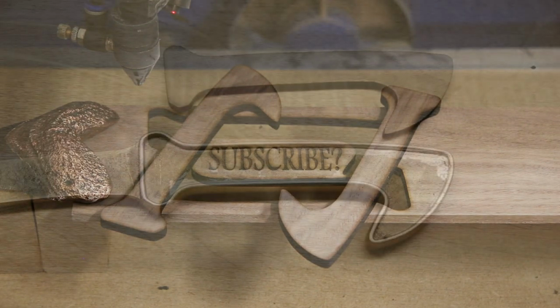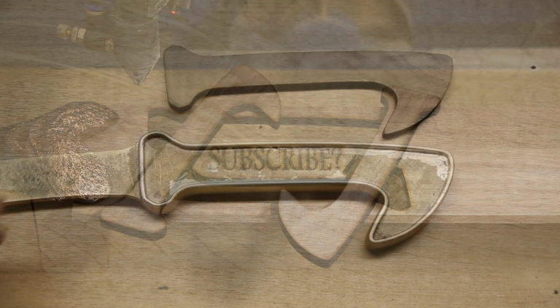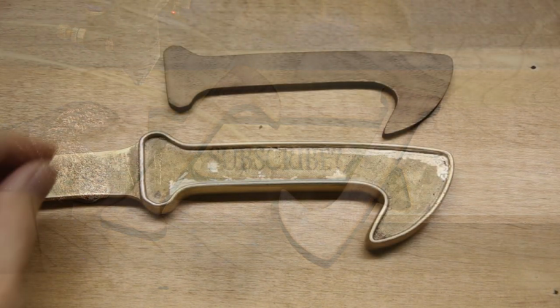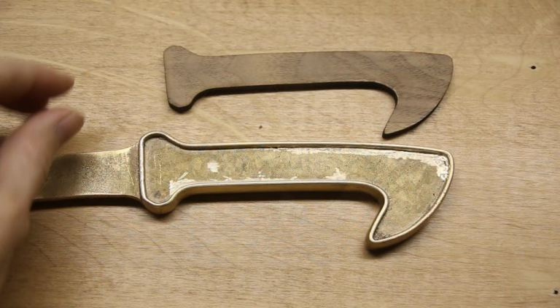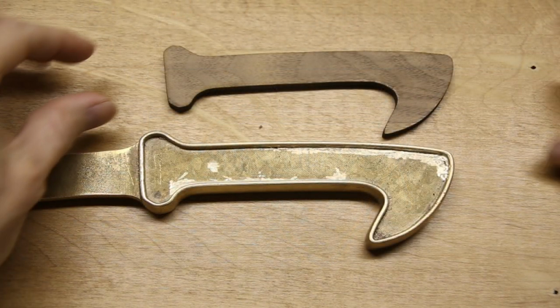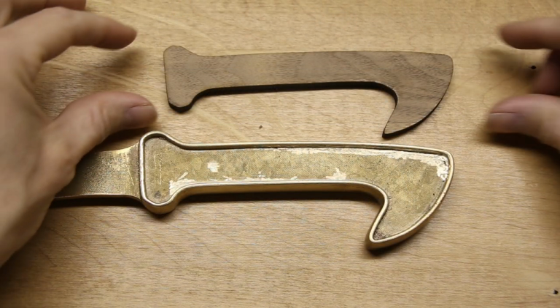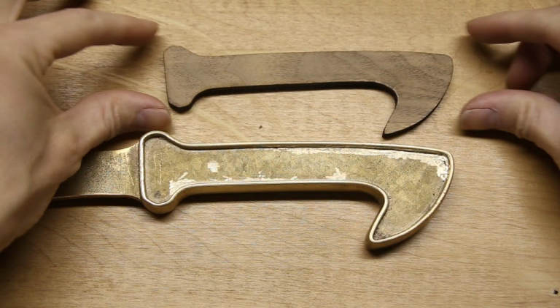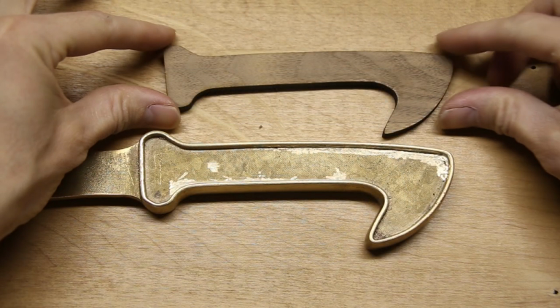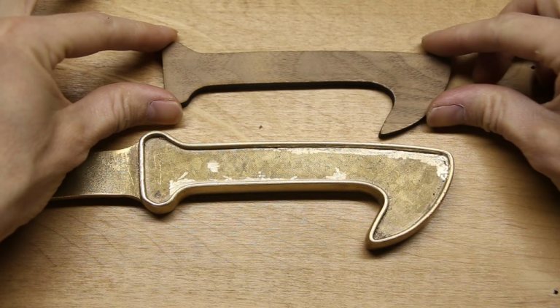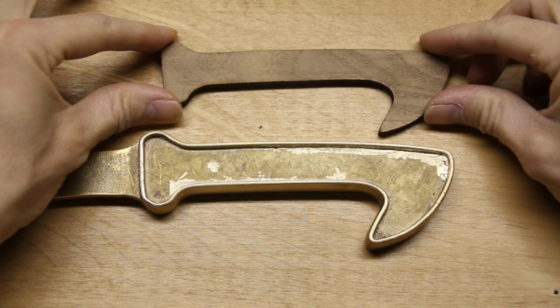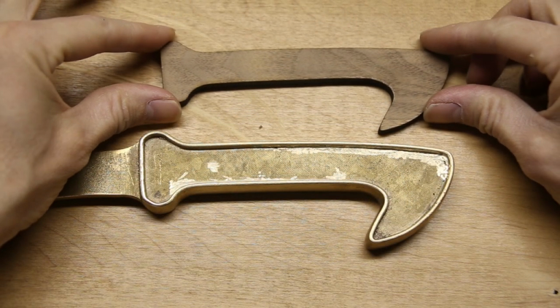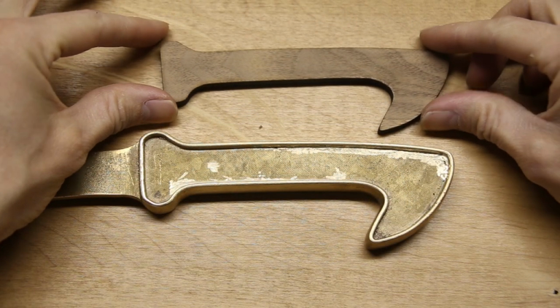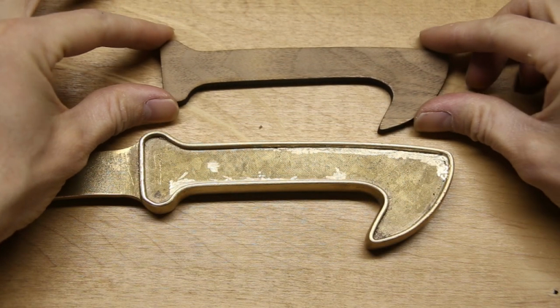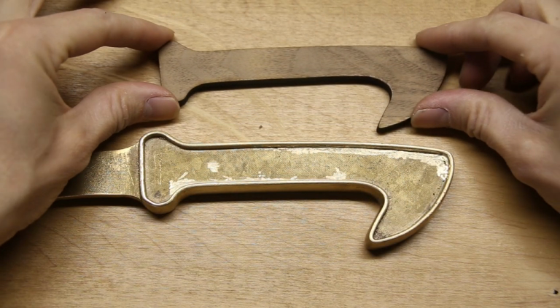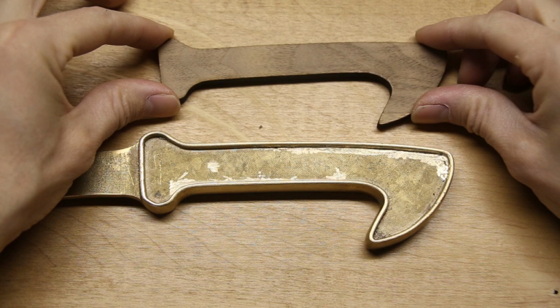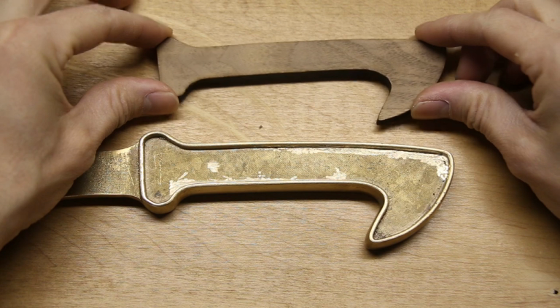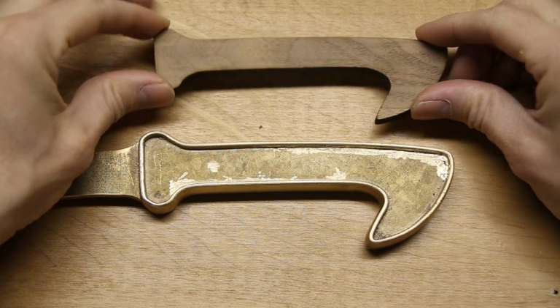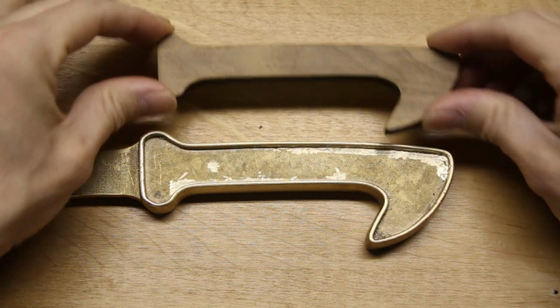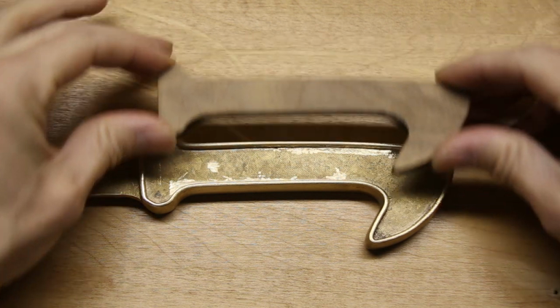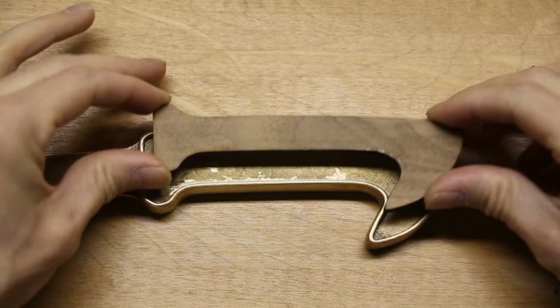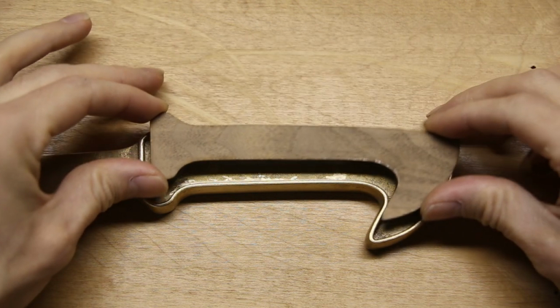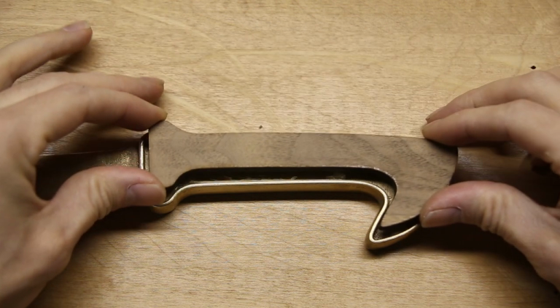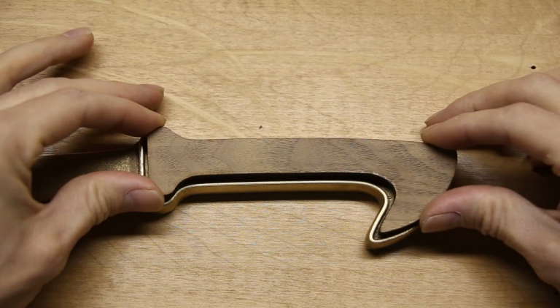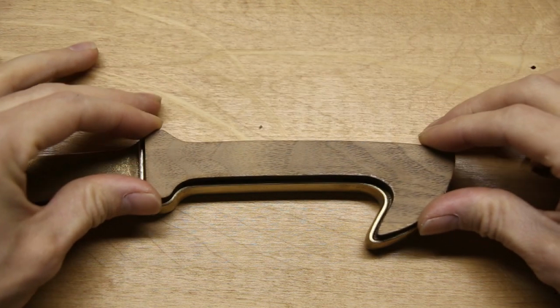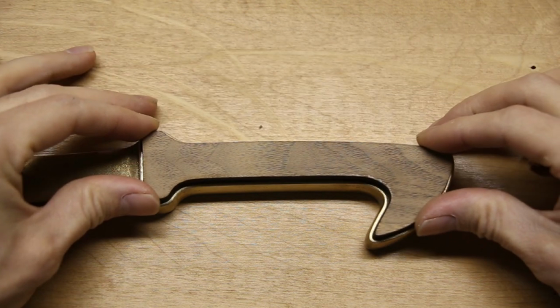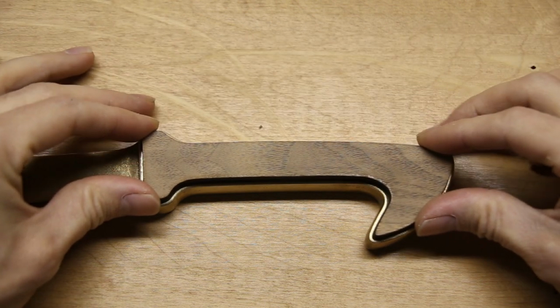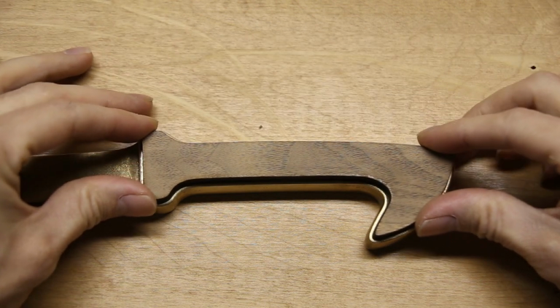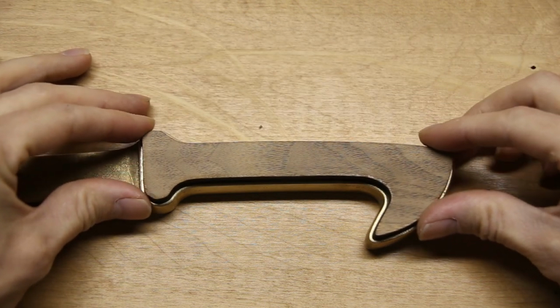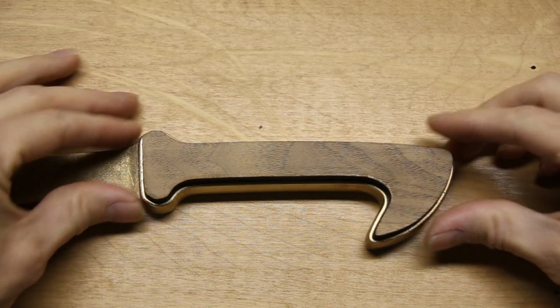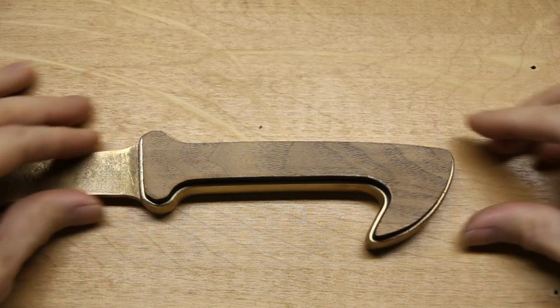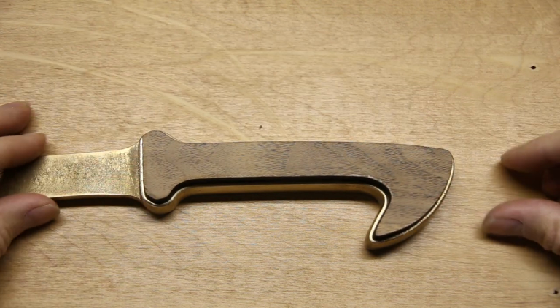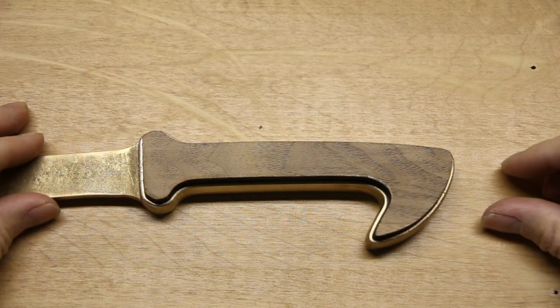At this point, the pieces of wood were close, but still needed to be sanded down until they fit perfectly inside the handle.